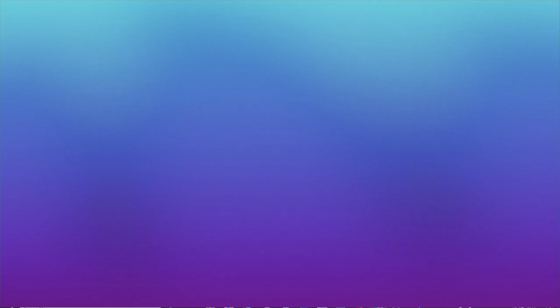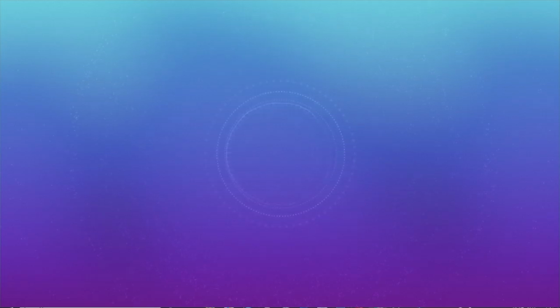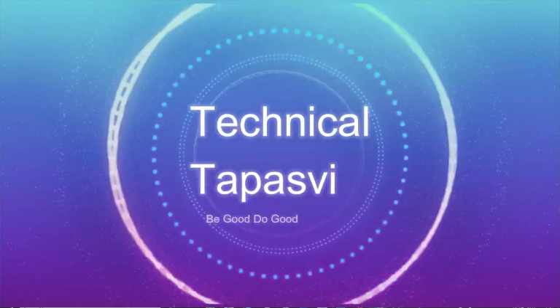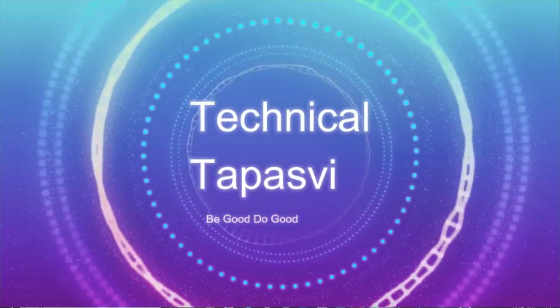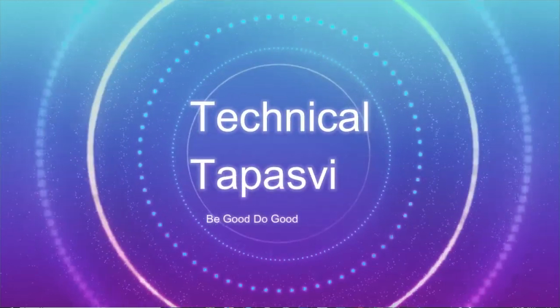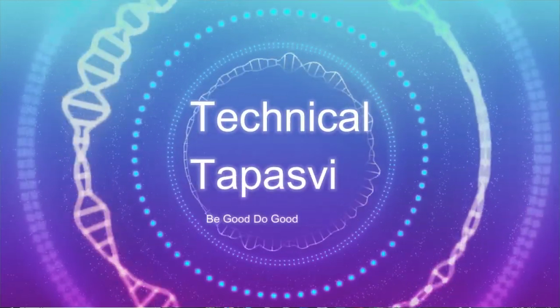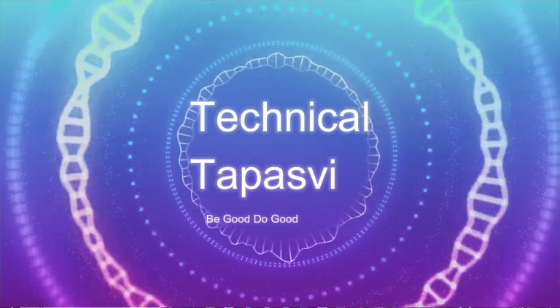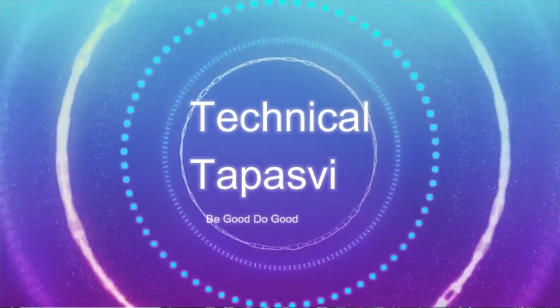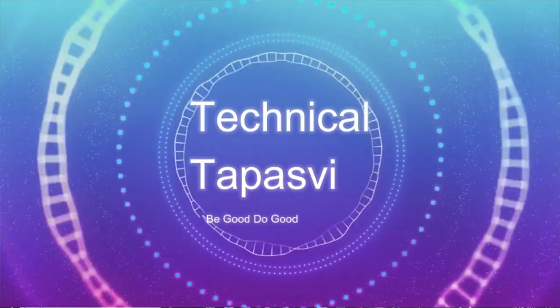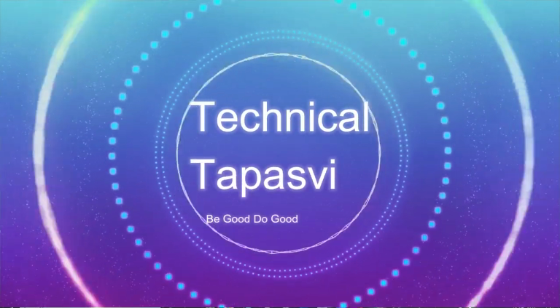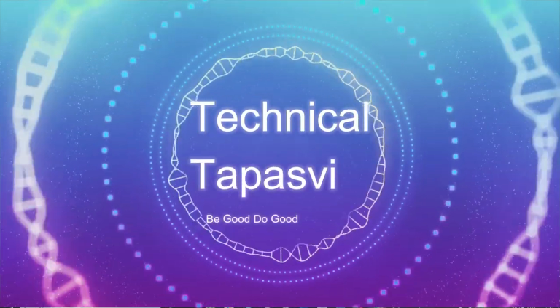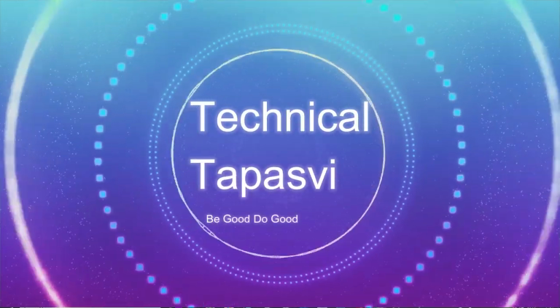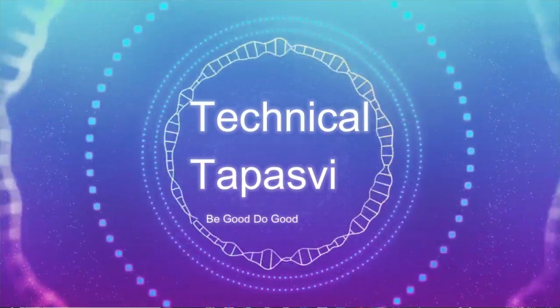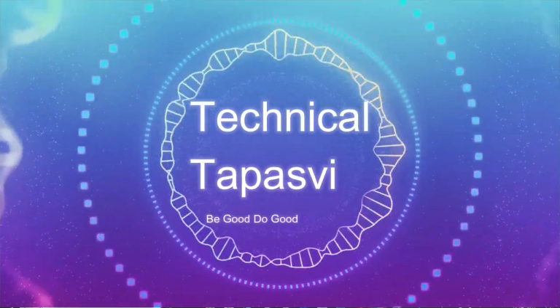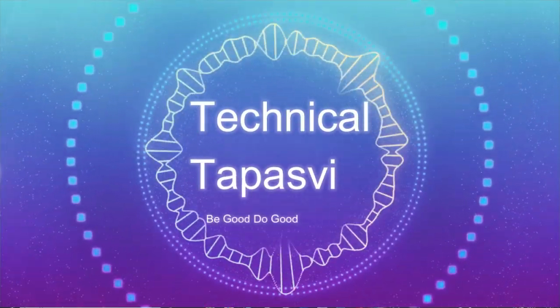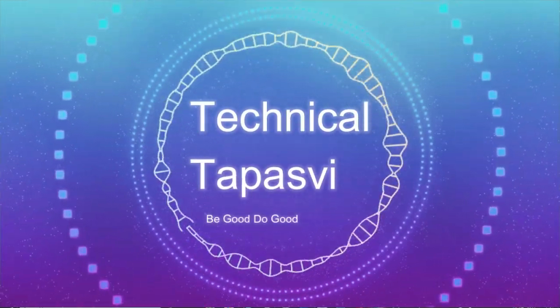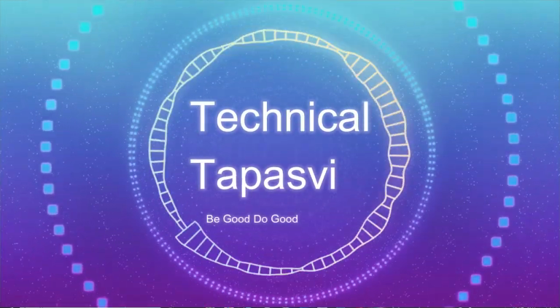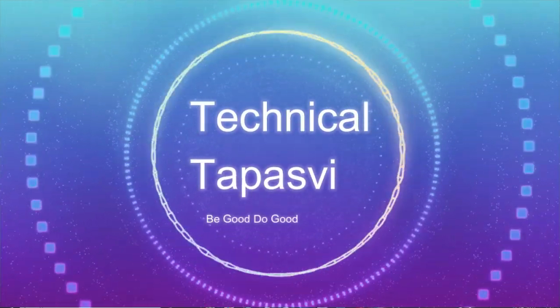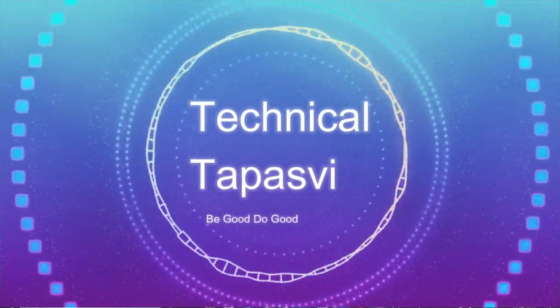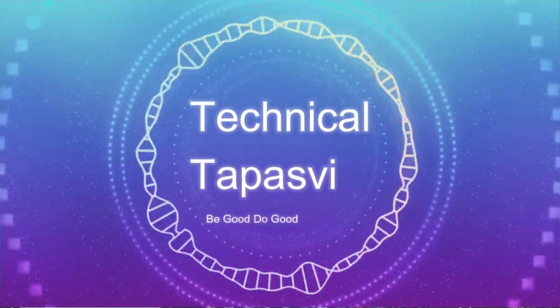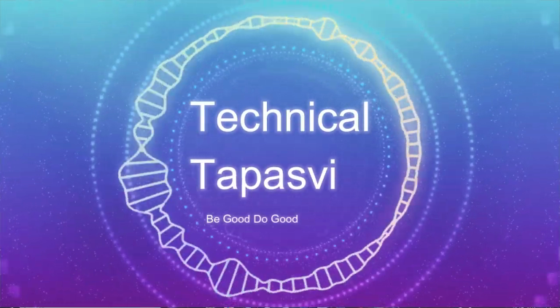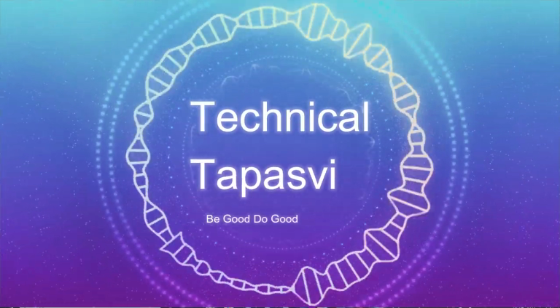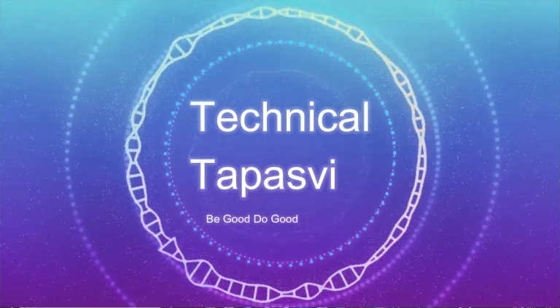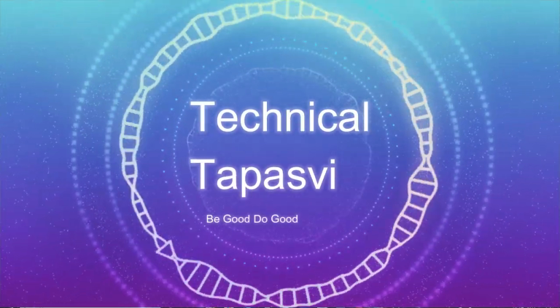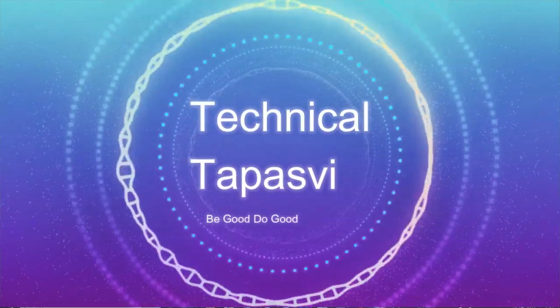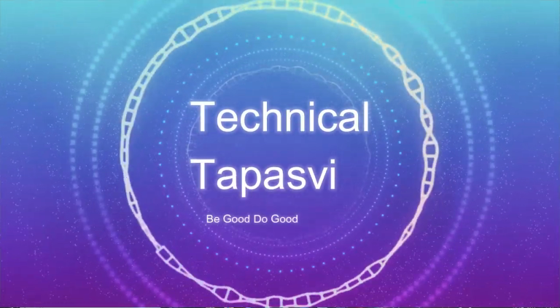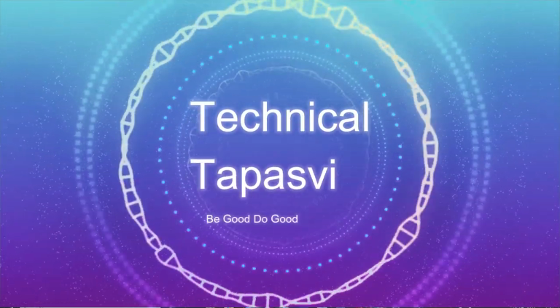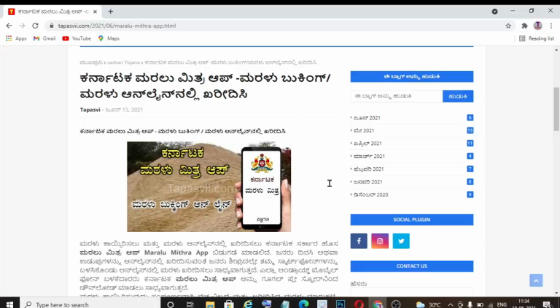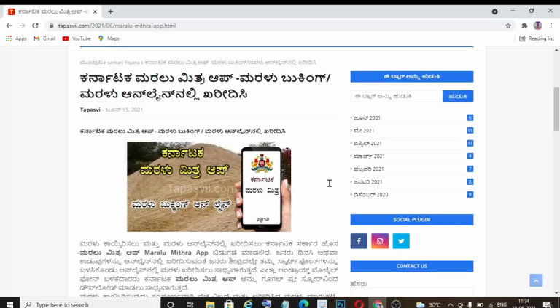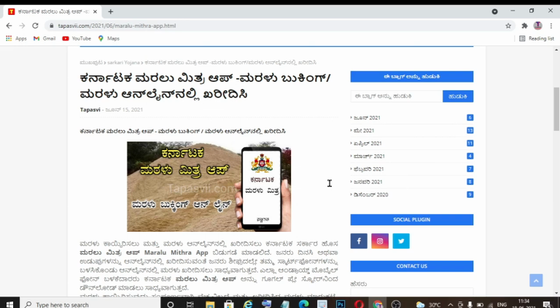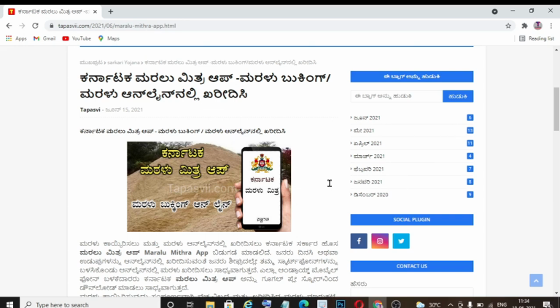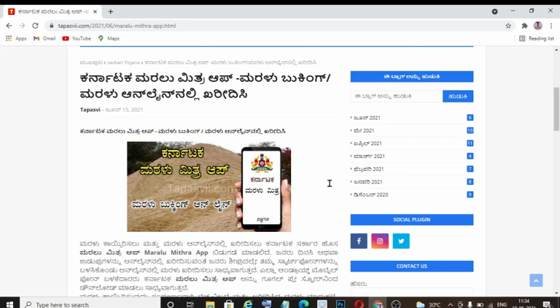Hello, welcome to the Technical Tapas V YouTube channel. Hello everyone, I'm going to talk to you in Karnataka.